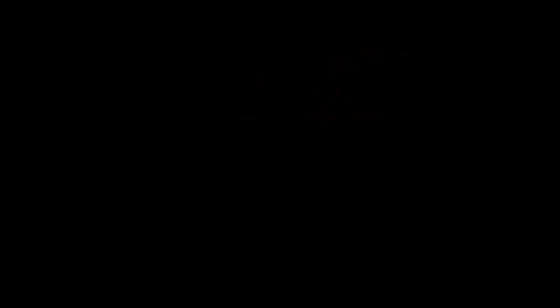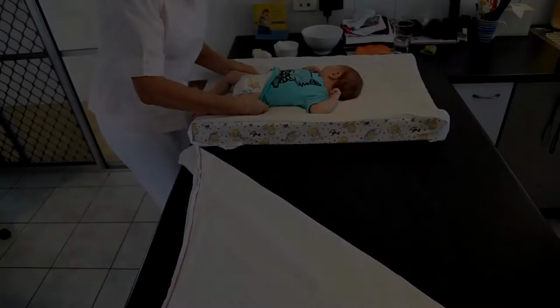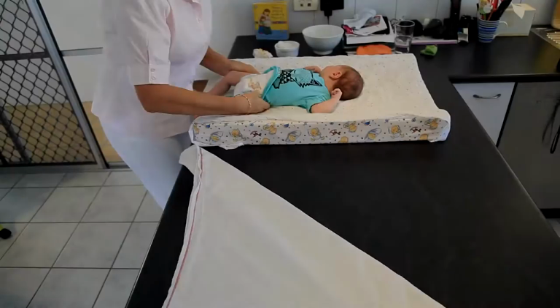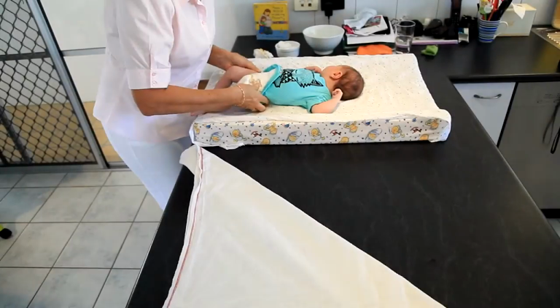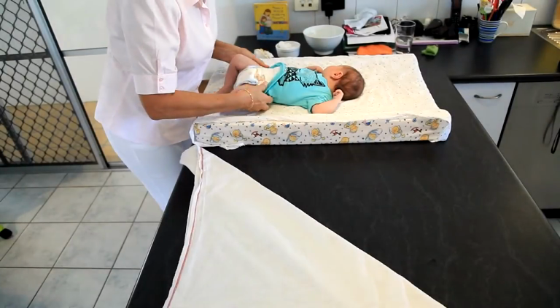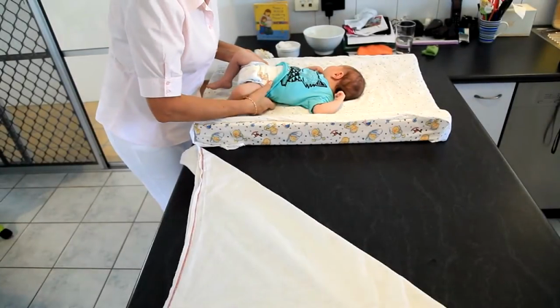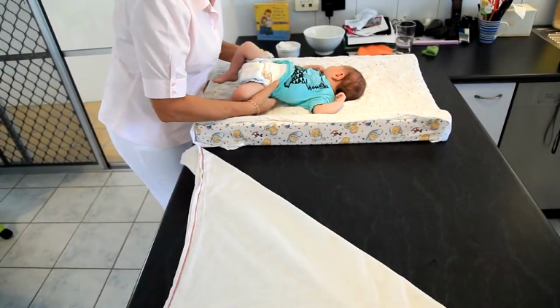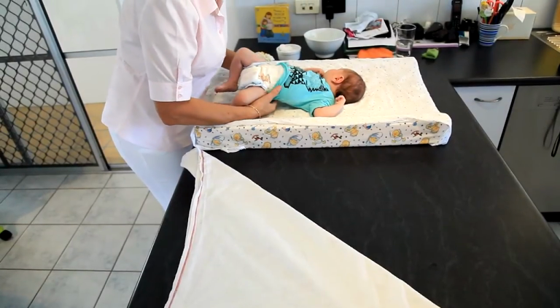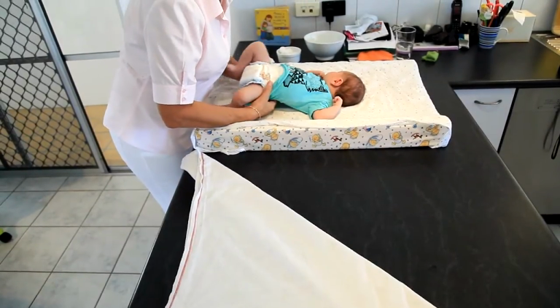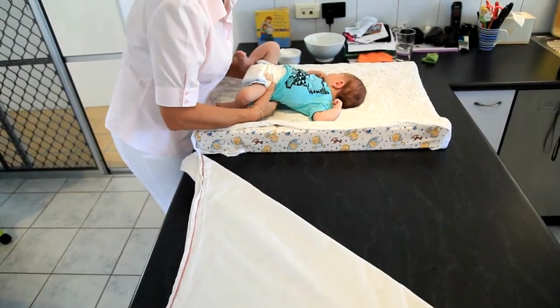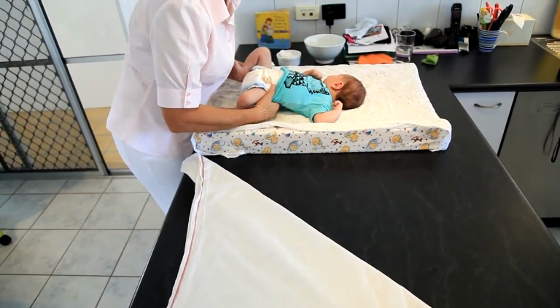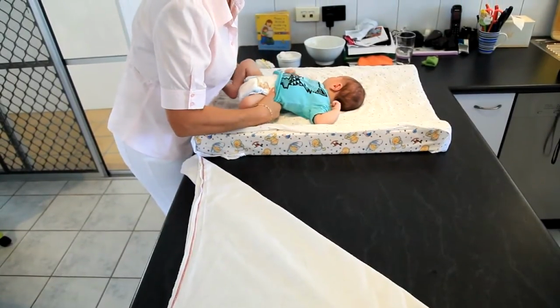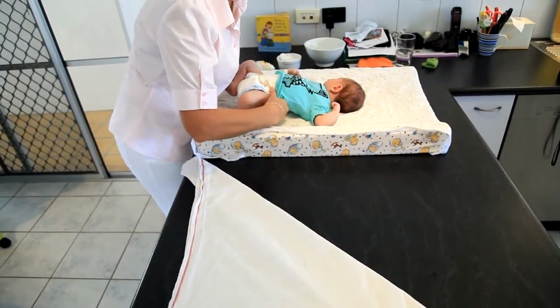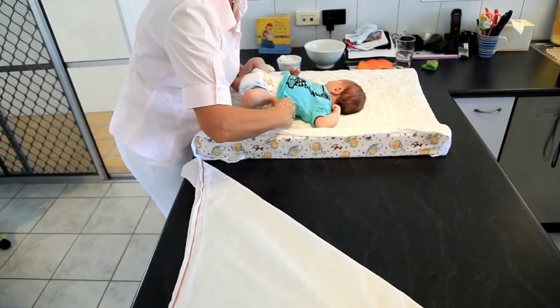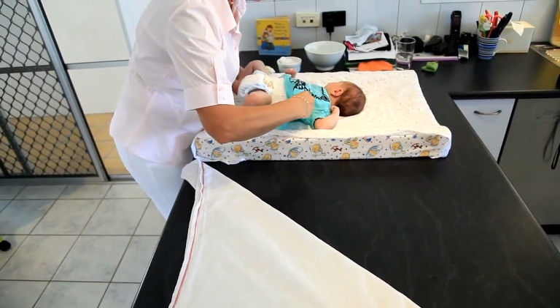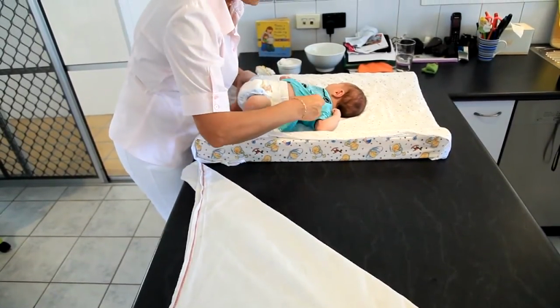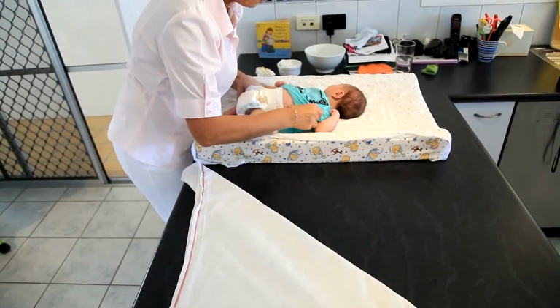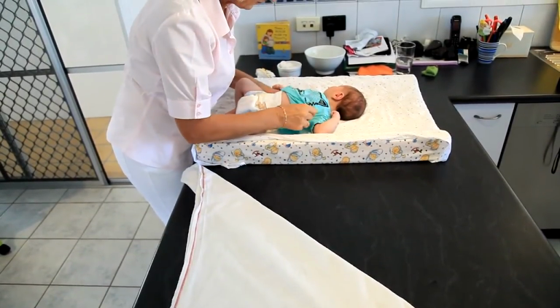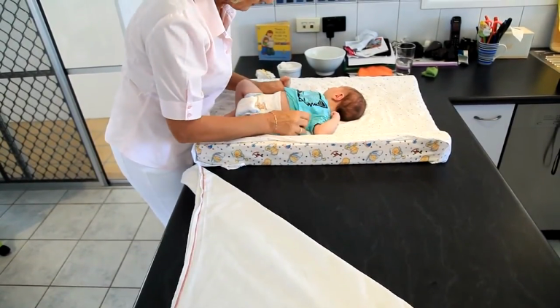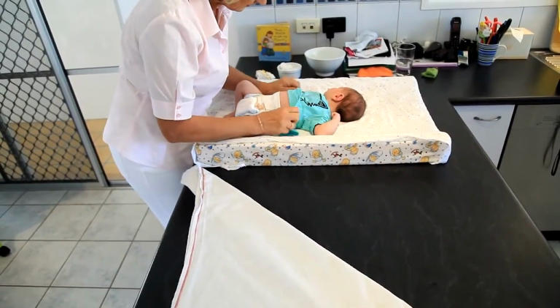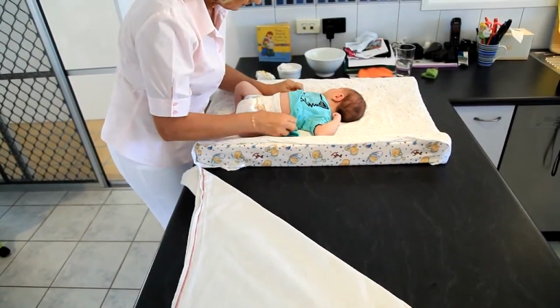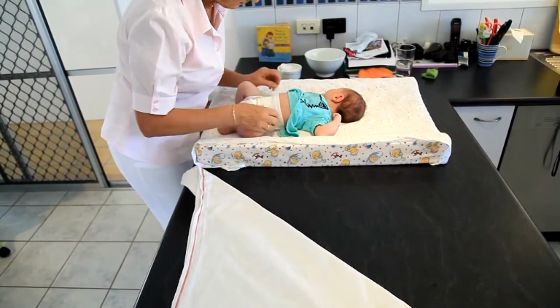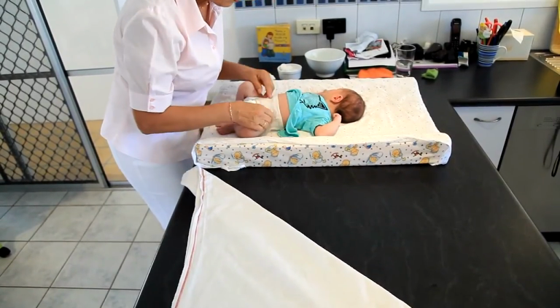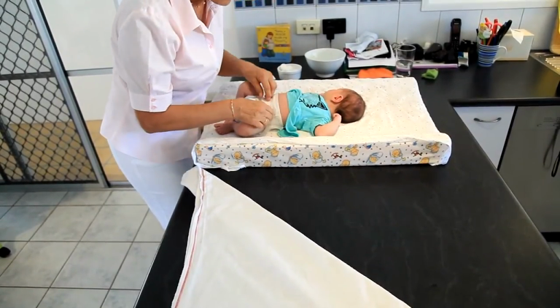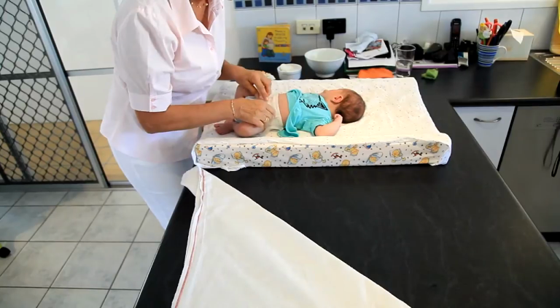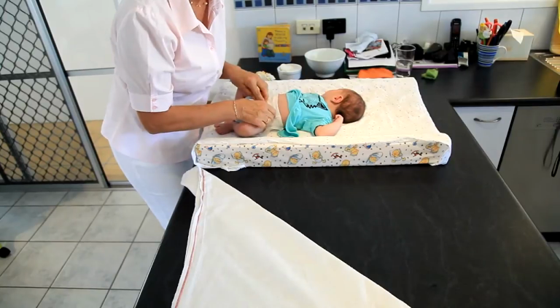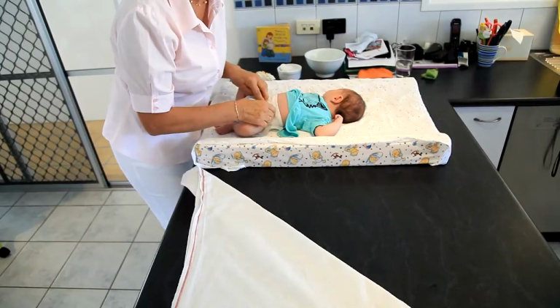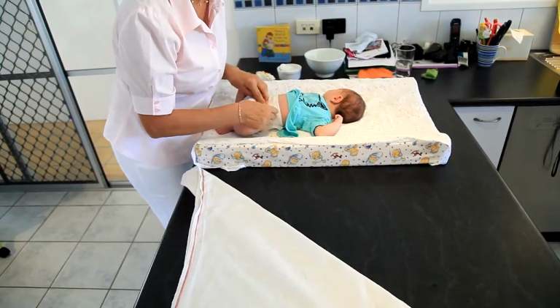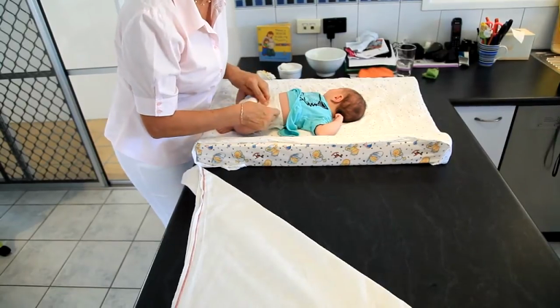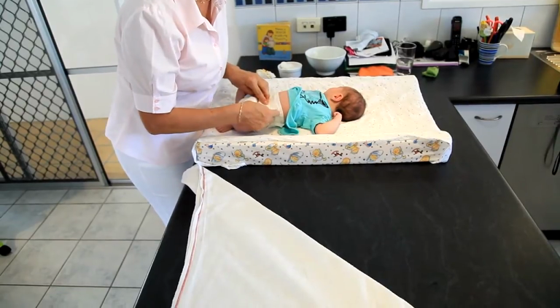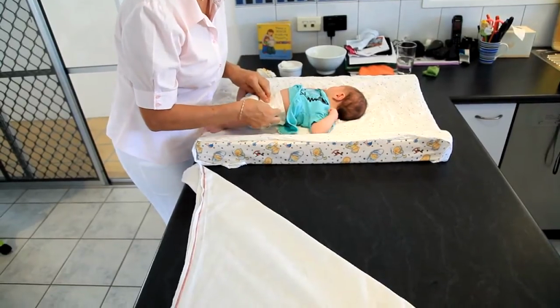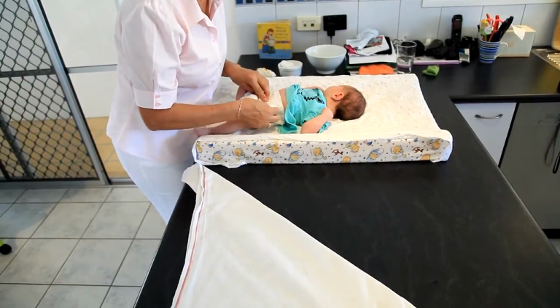This is a really good little nappy if you're wanting to give the baby some time without the plastic of the disposable nappy.